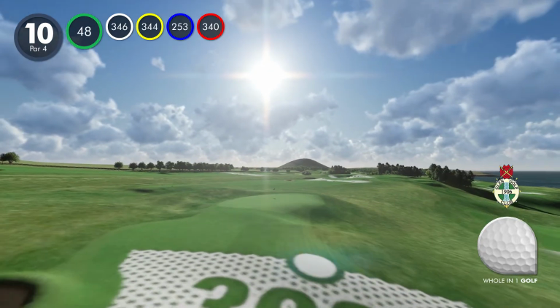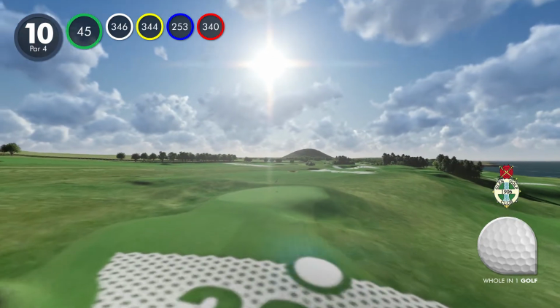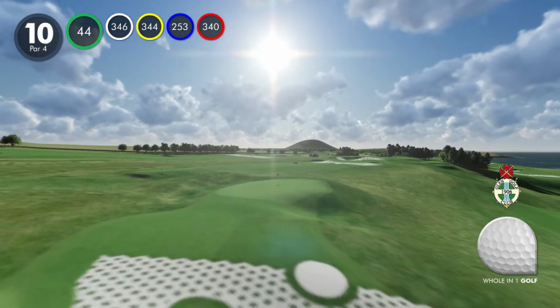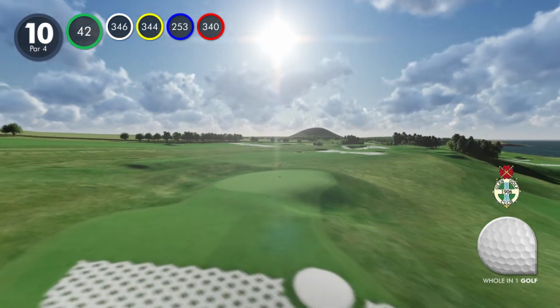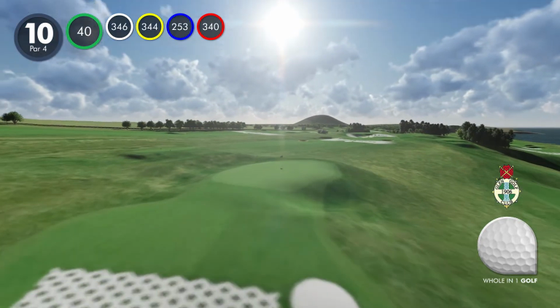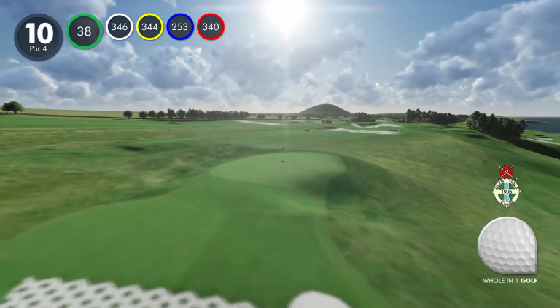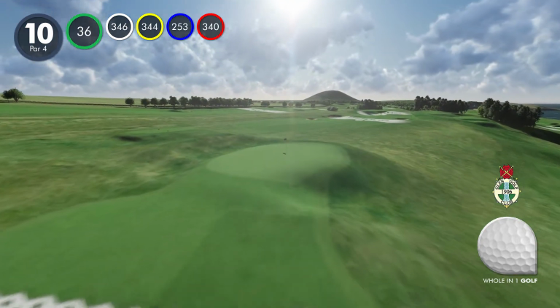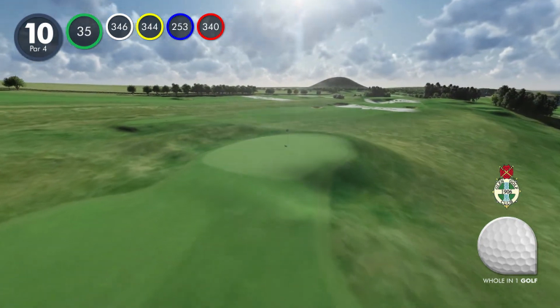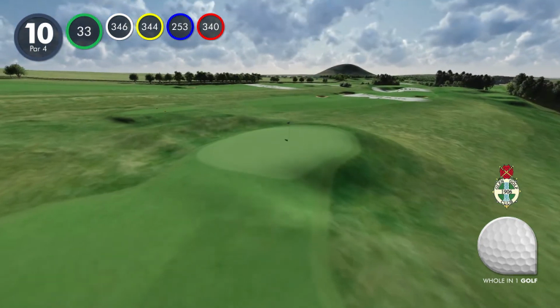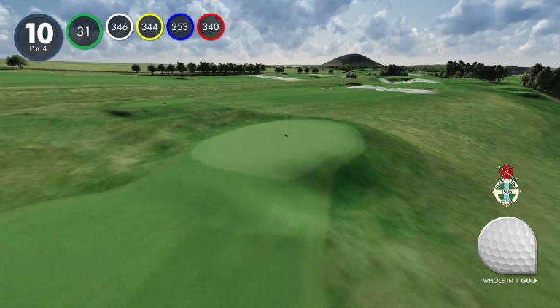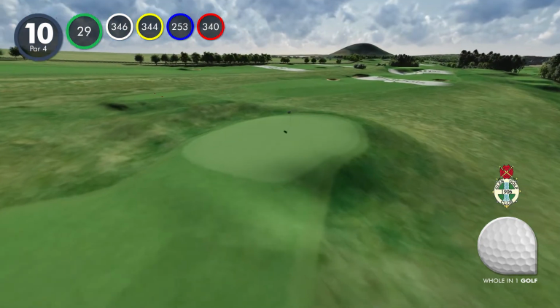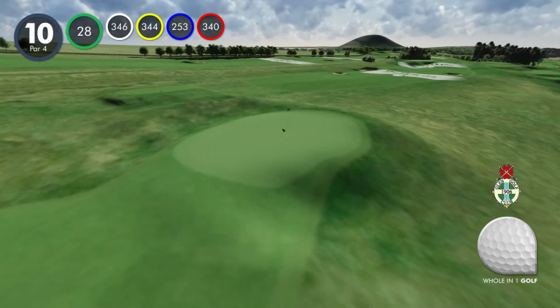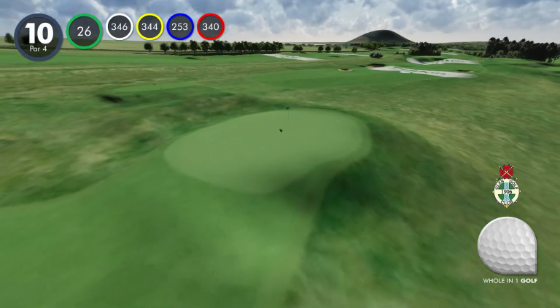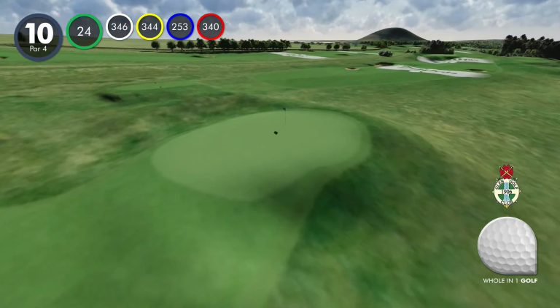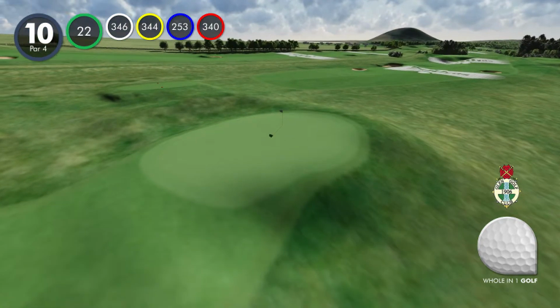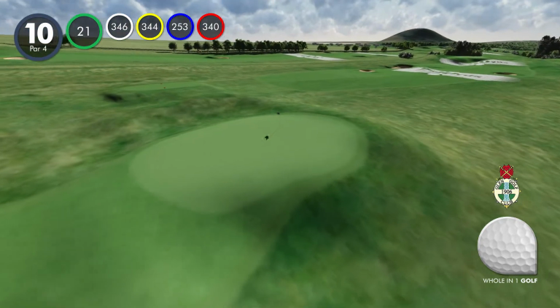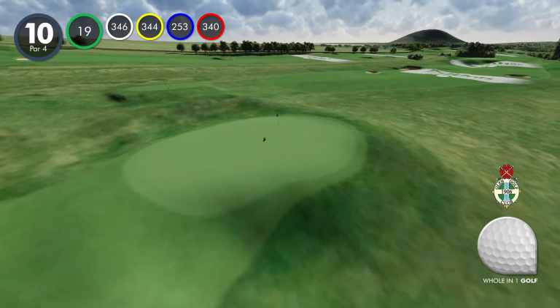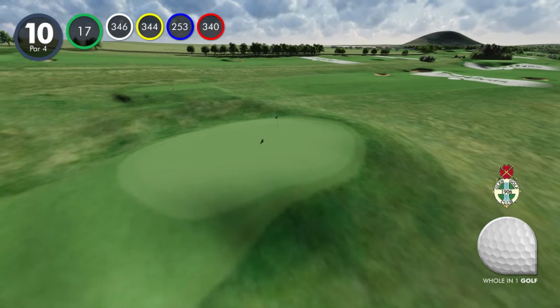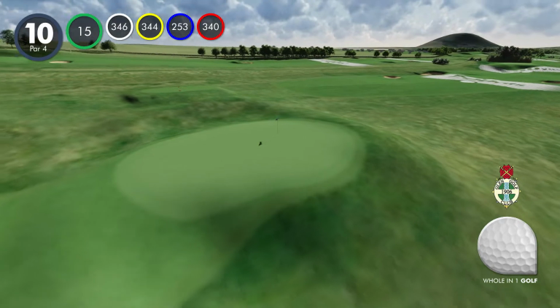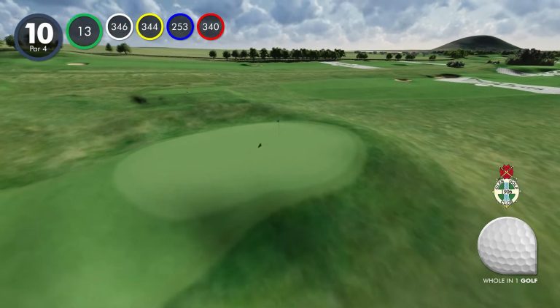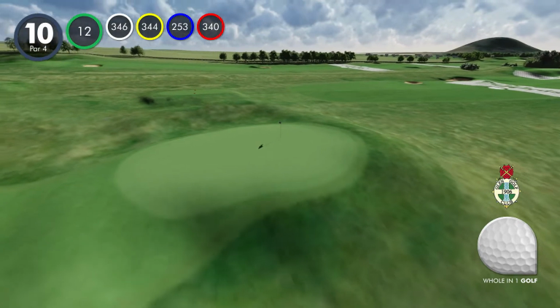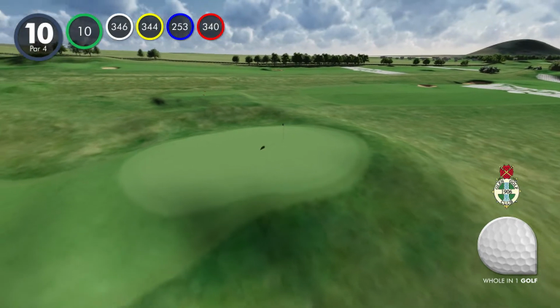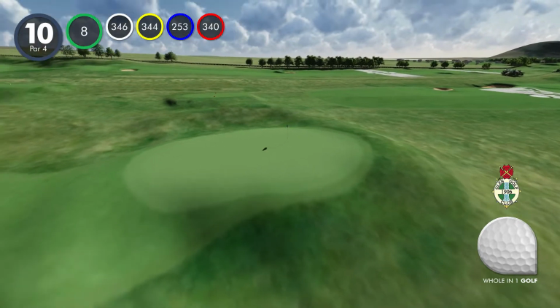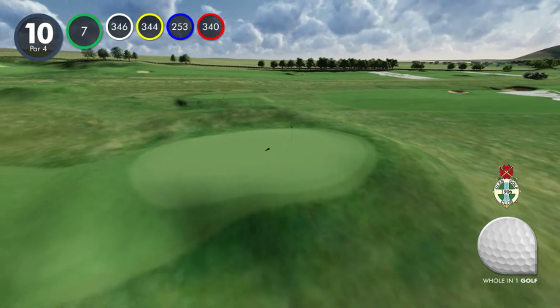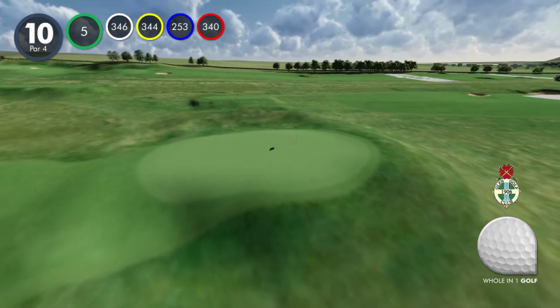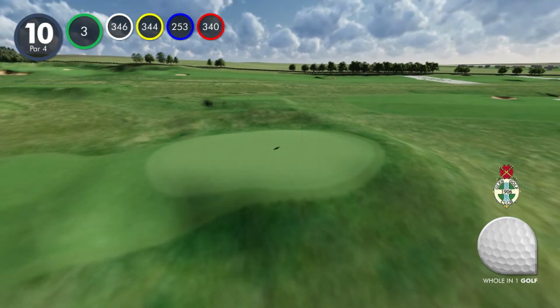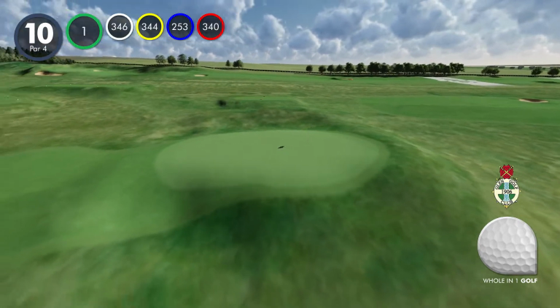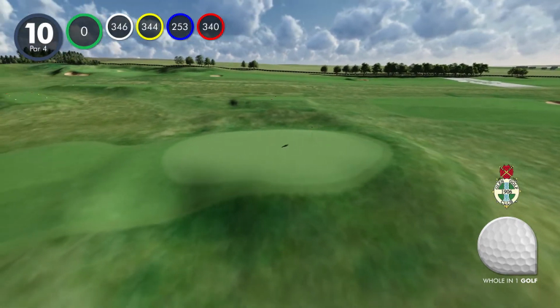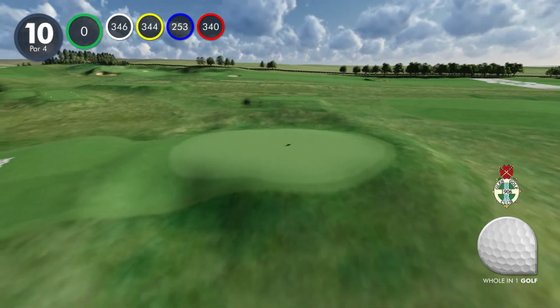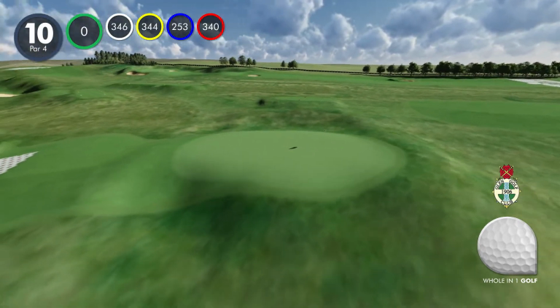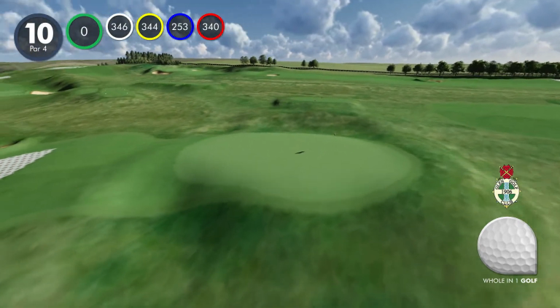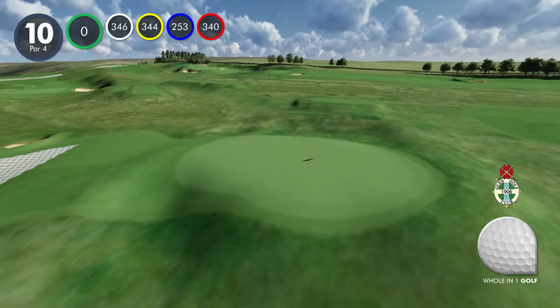The green slopes towards the sea and is exposed to the wind, so putting can be challenging even from close range.